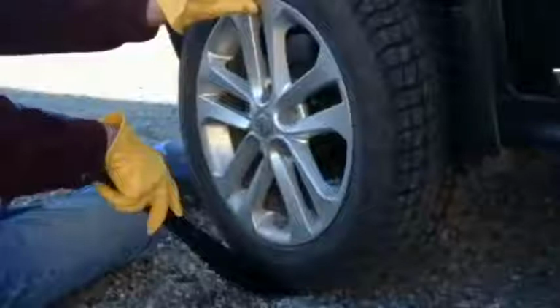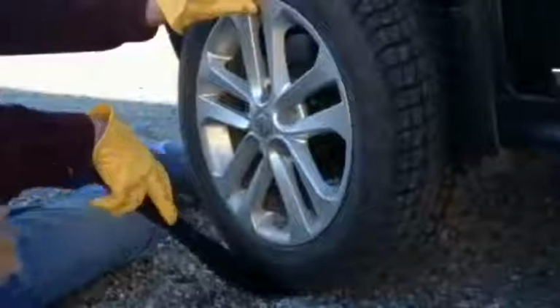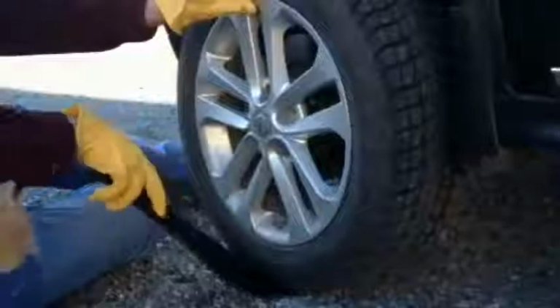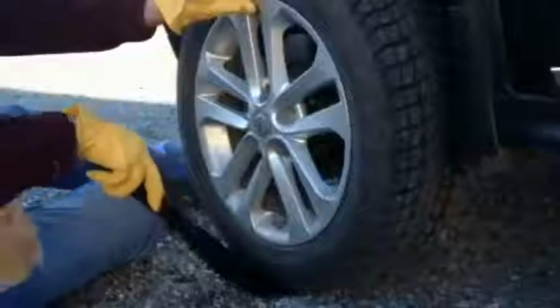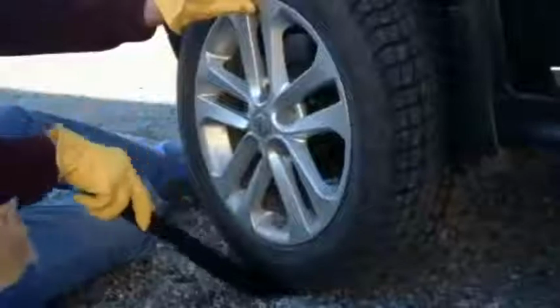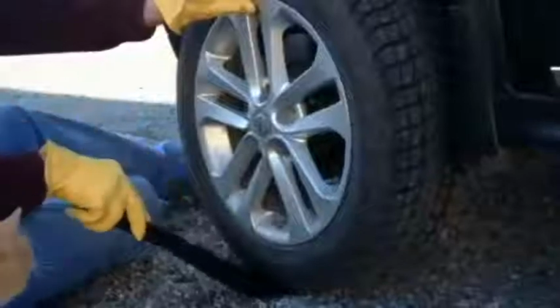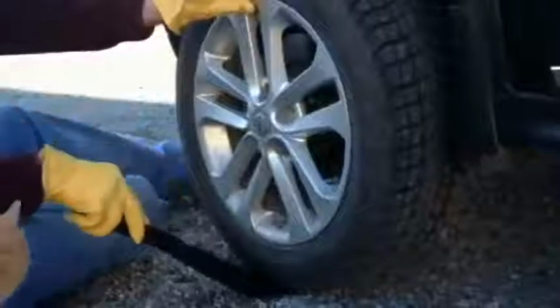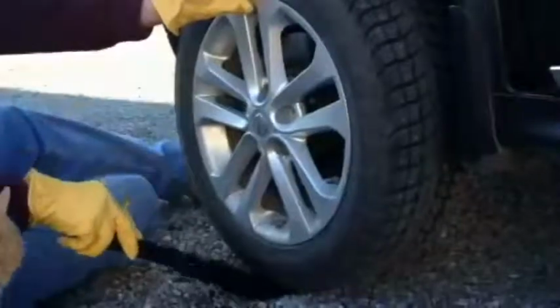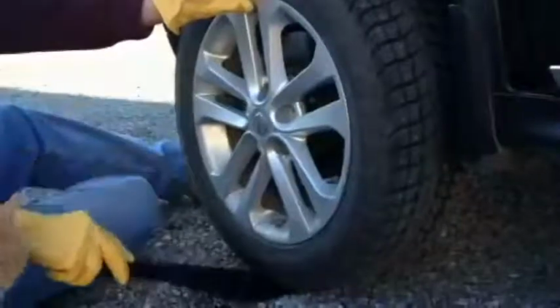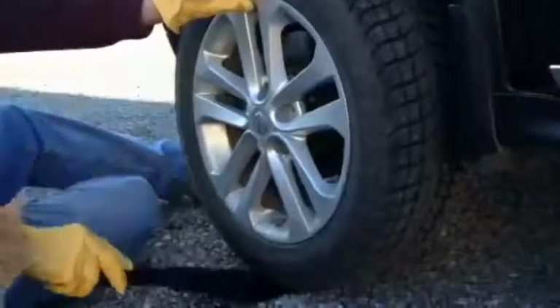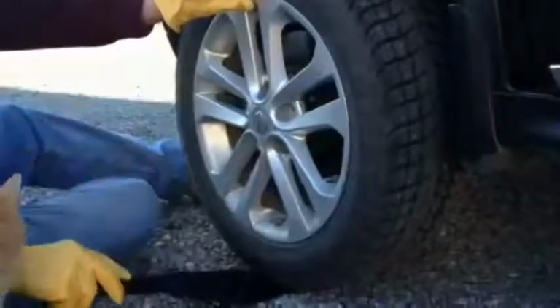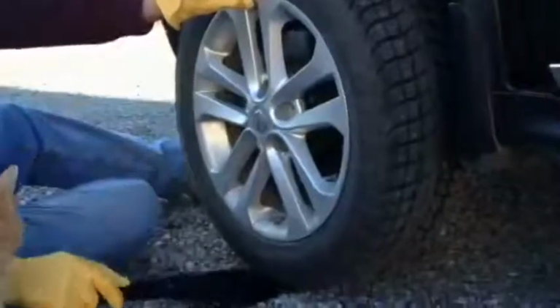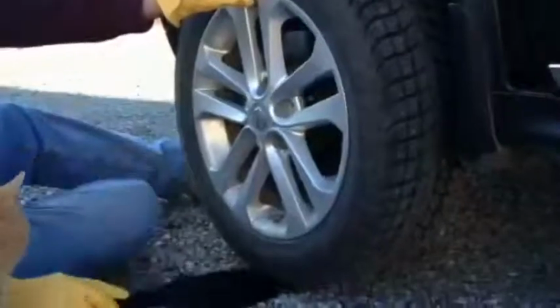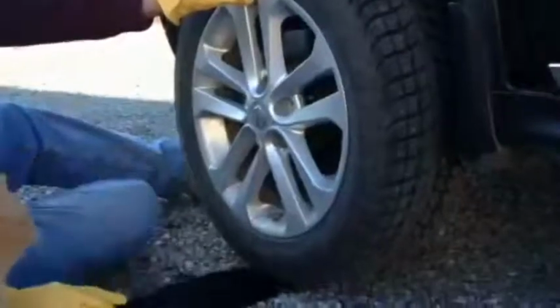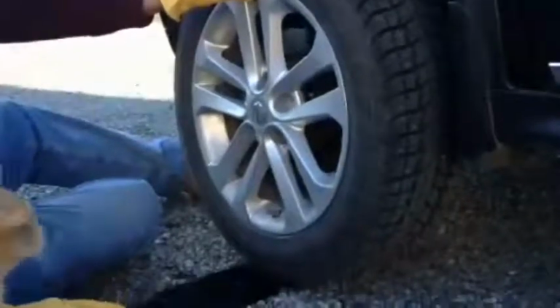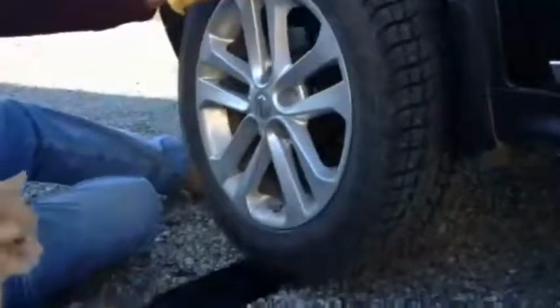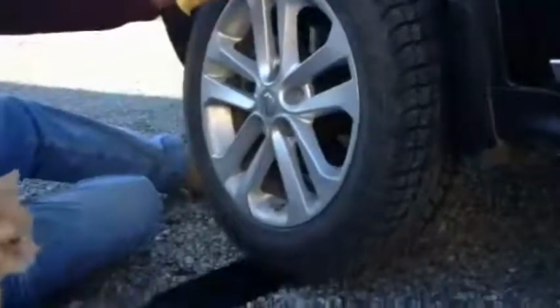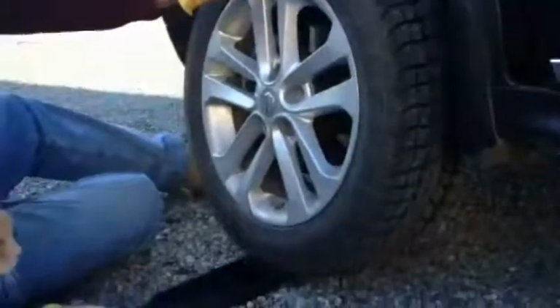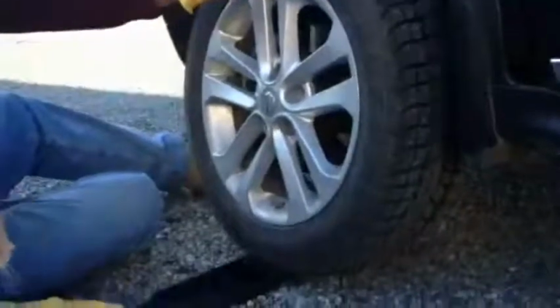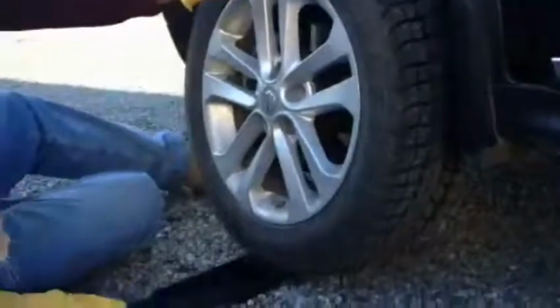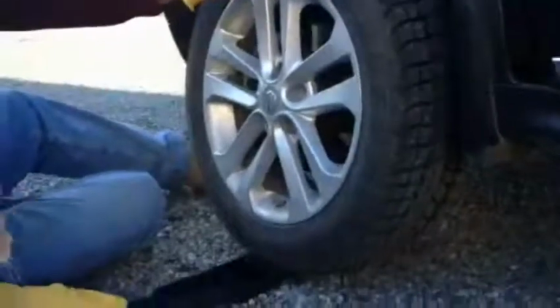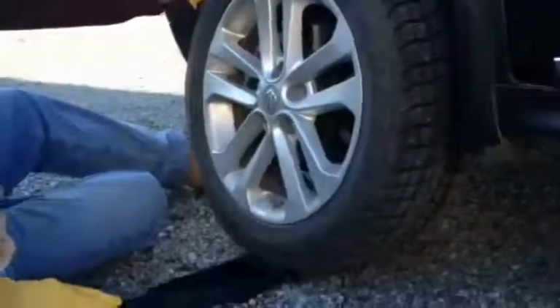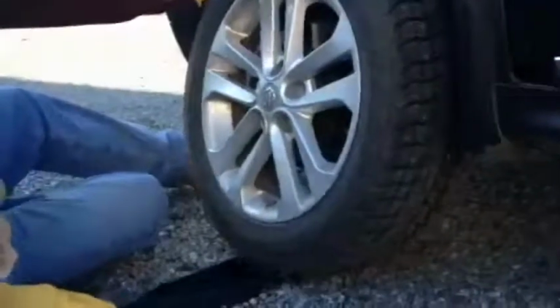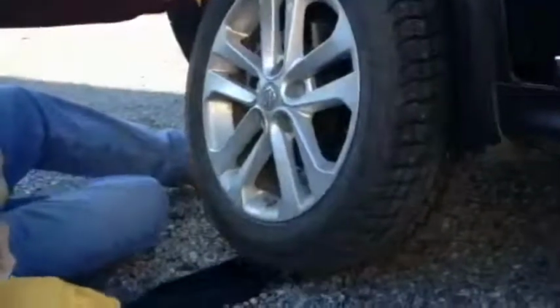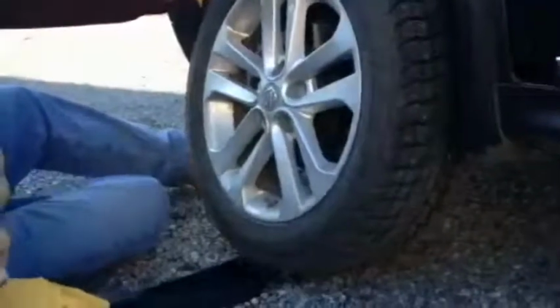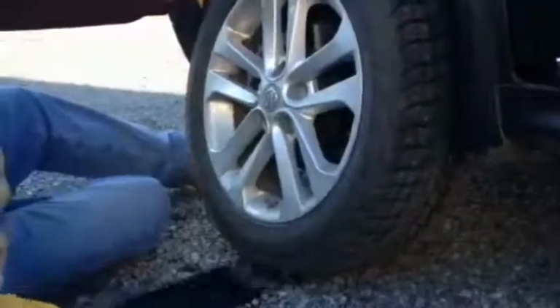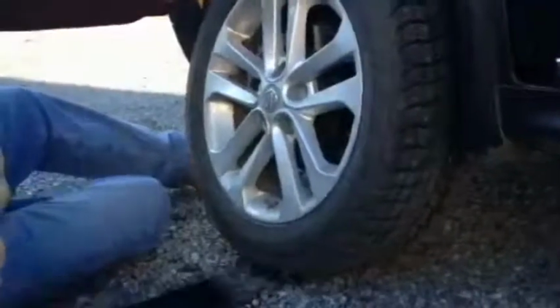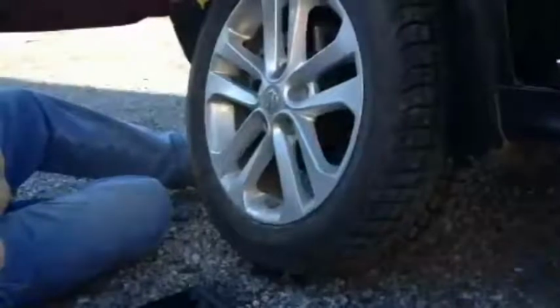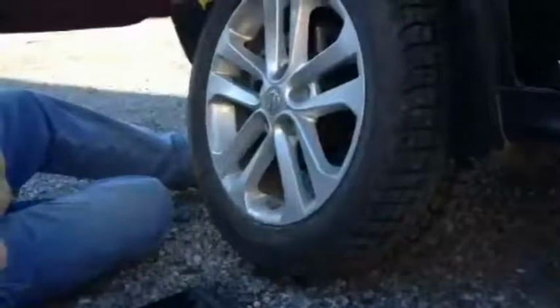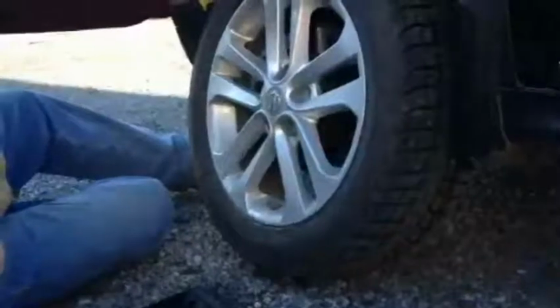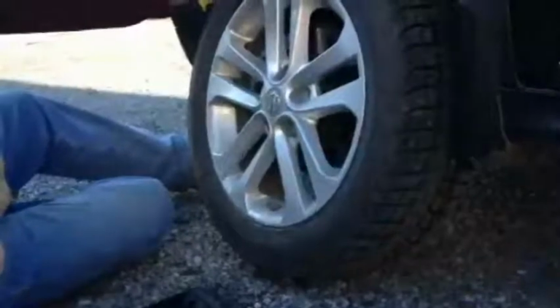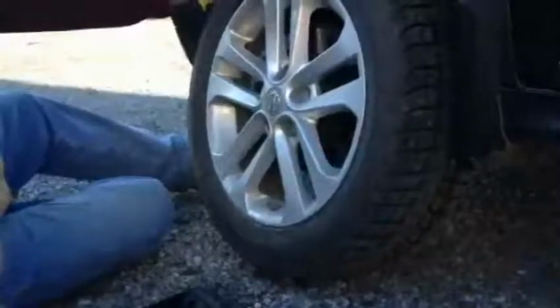Tilt the tire back, lift up, and easily slip that tire into place.